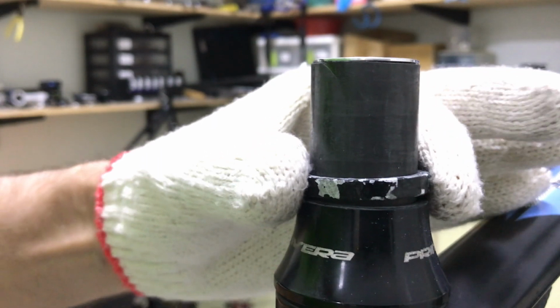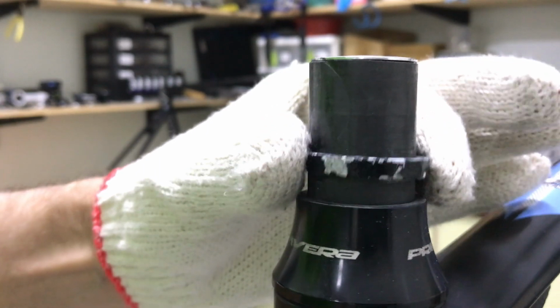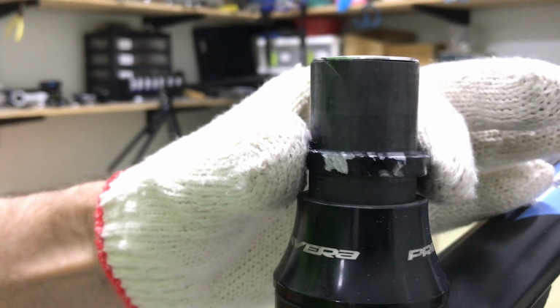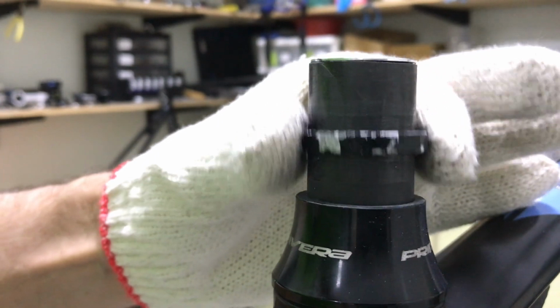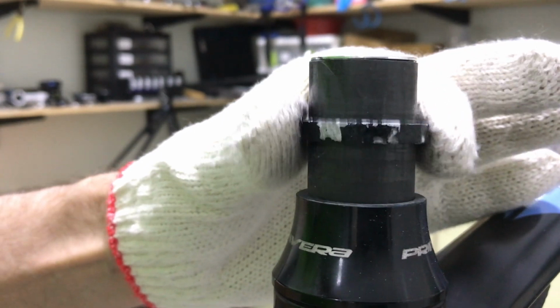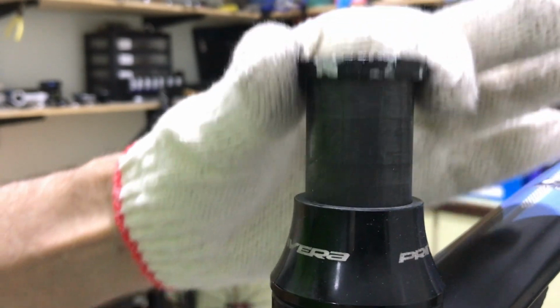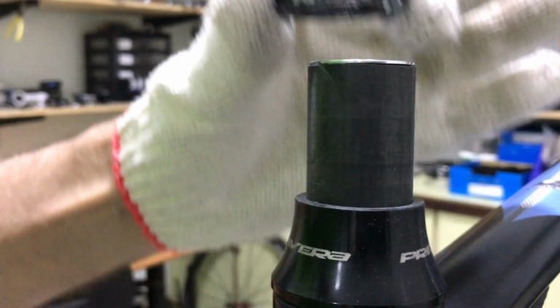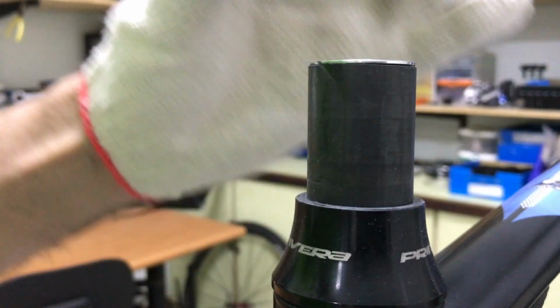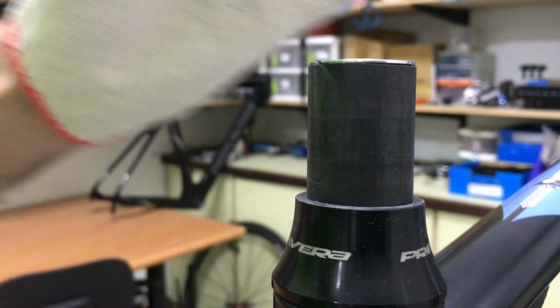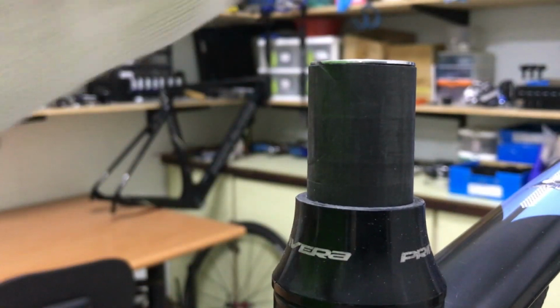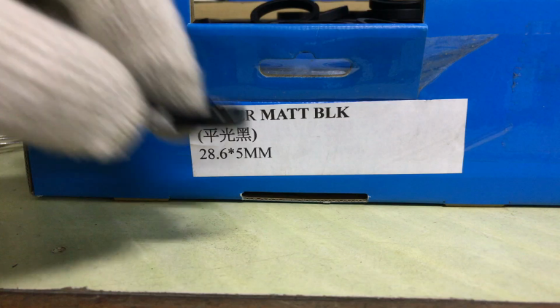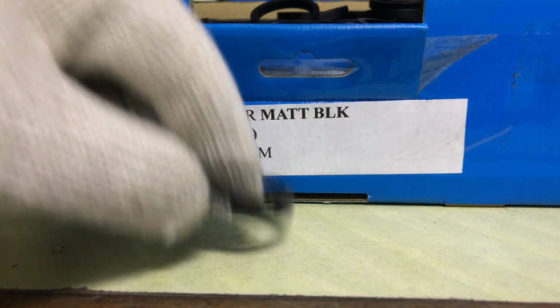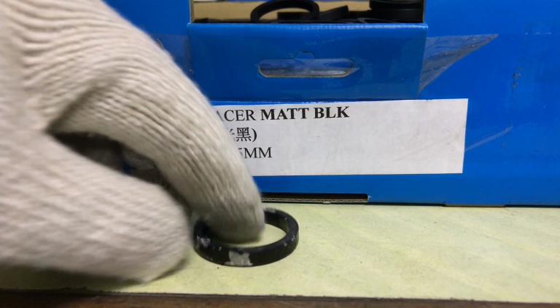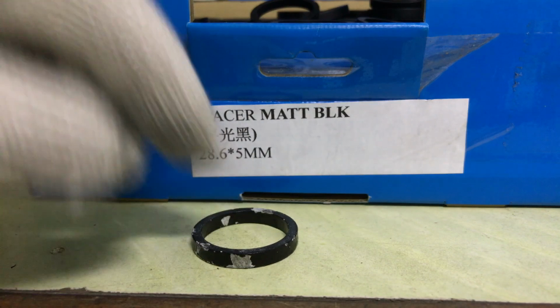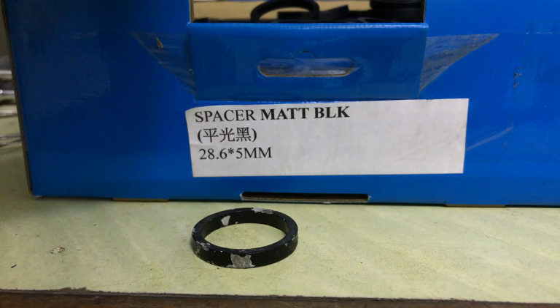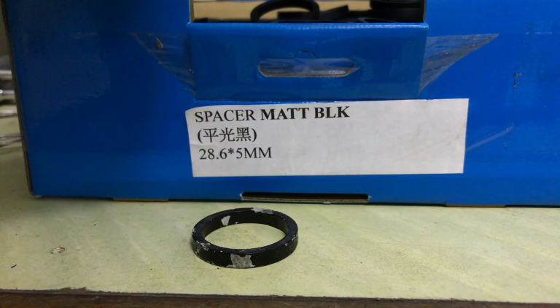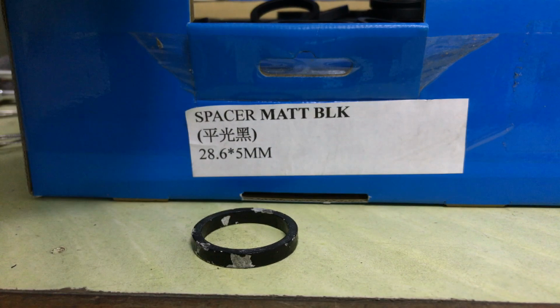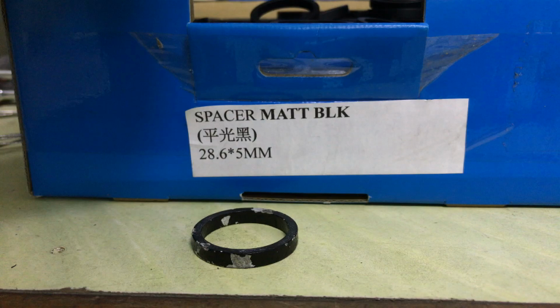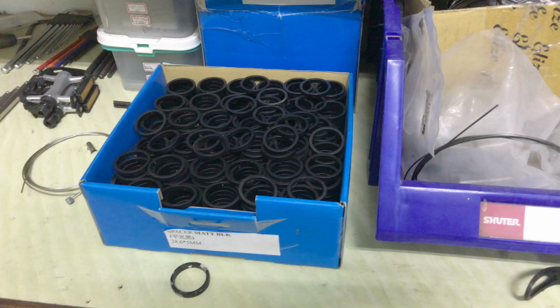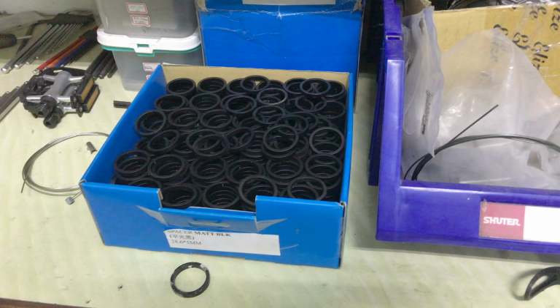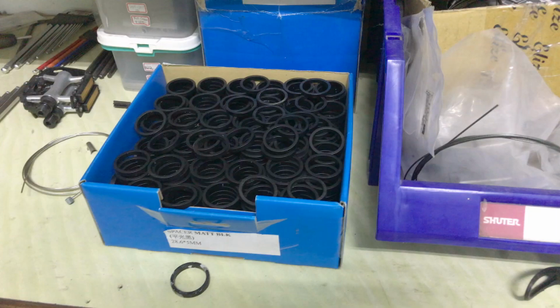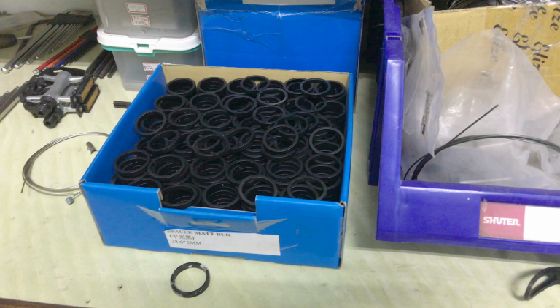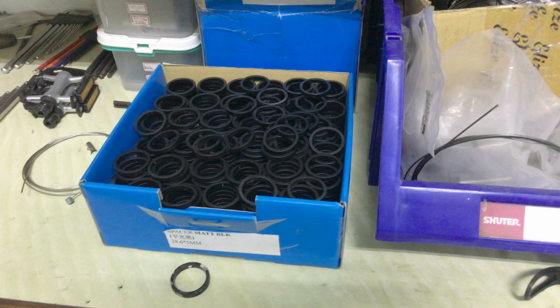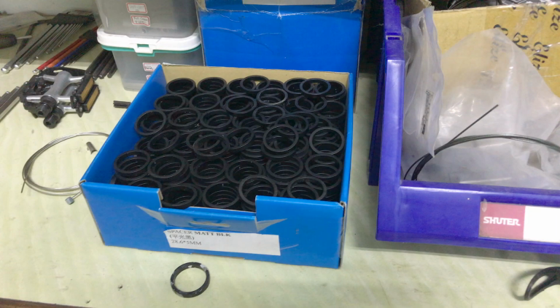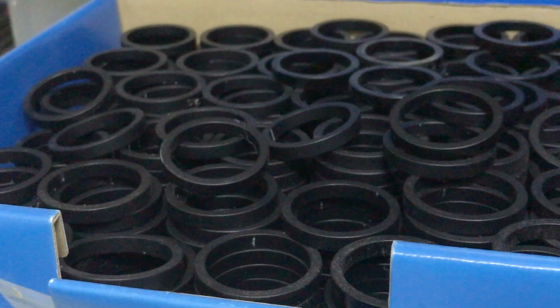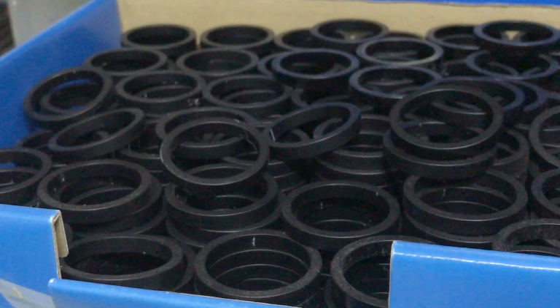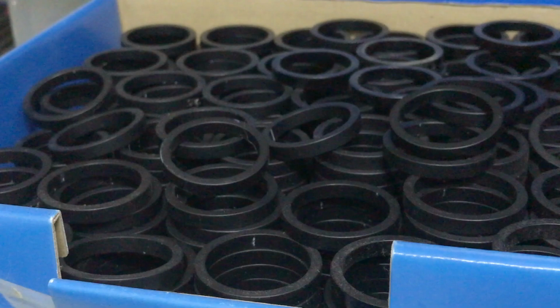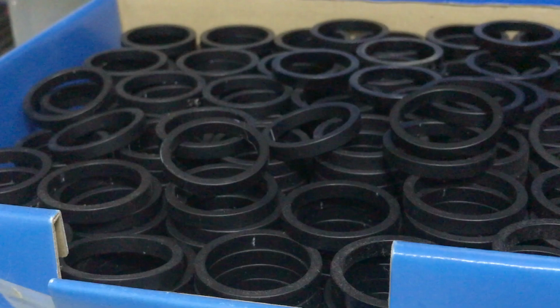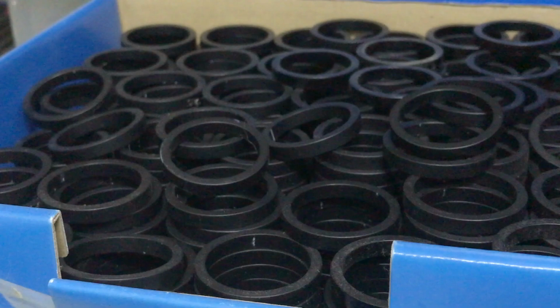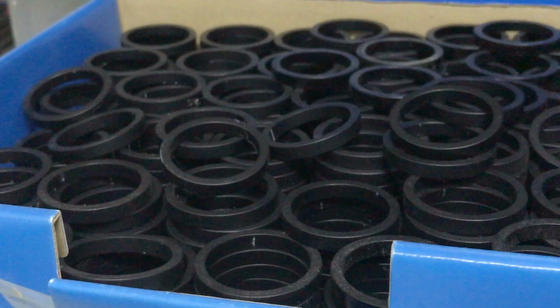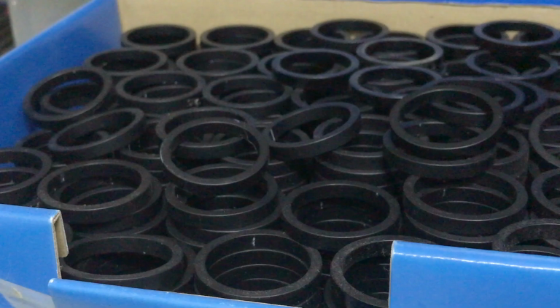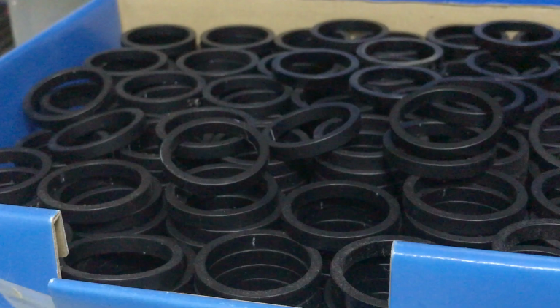Off with the old spacer. Normally I'd grab a new one from the box to replace it, but I won't need it with the new headset.